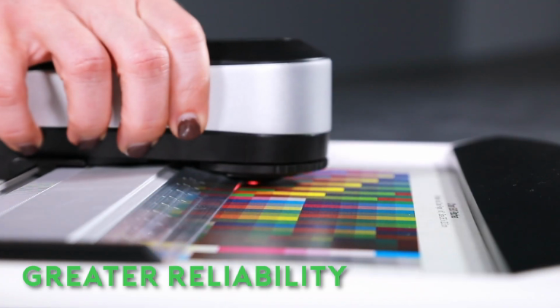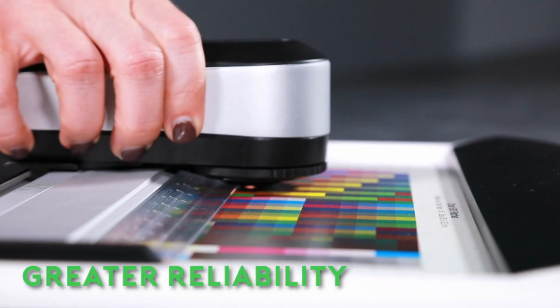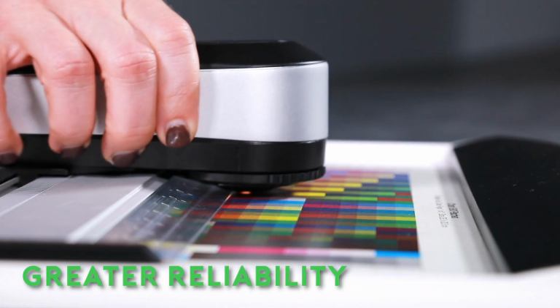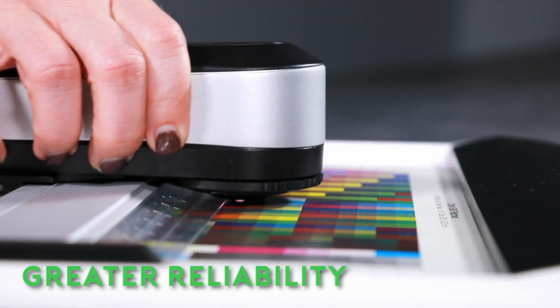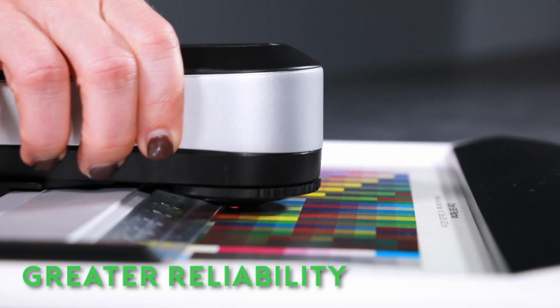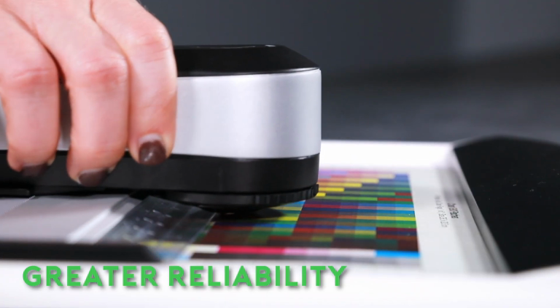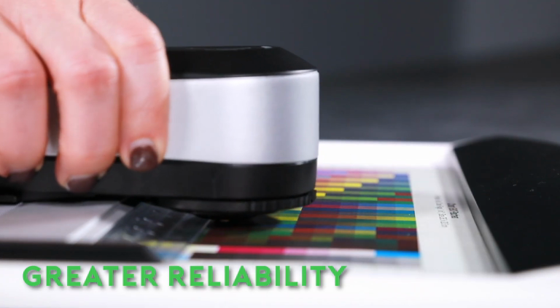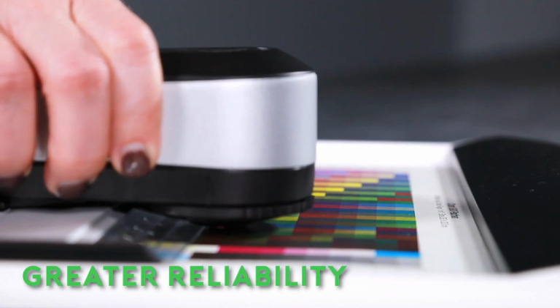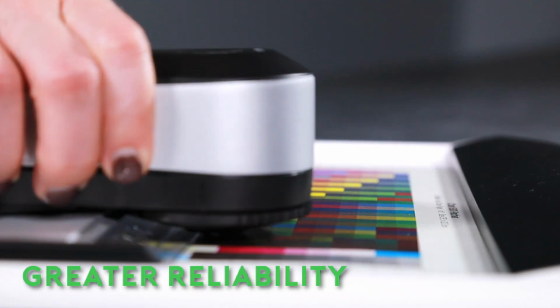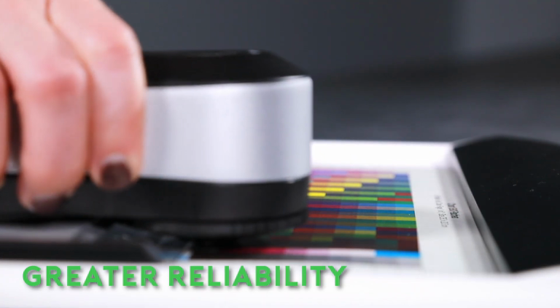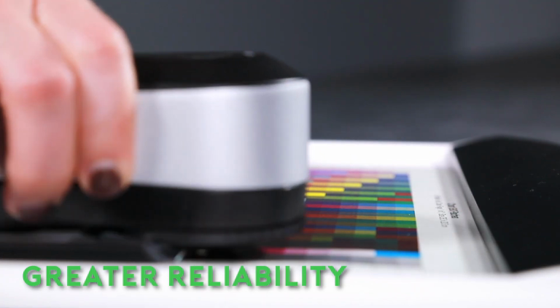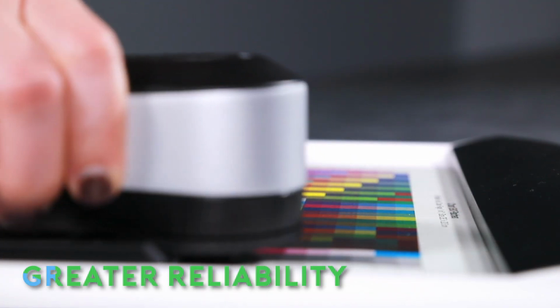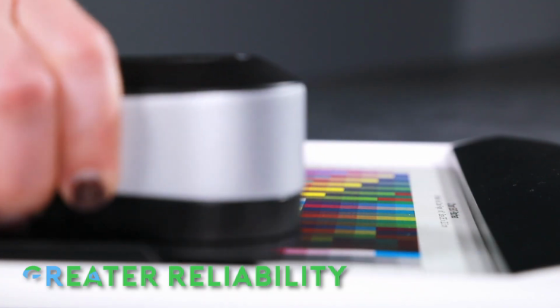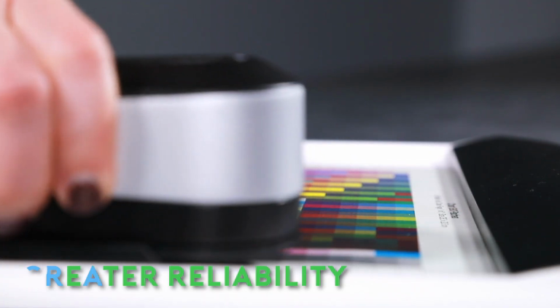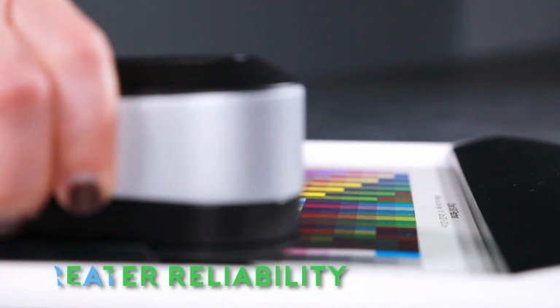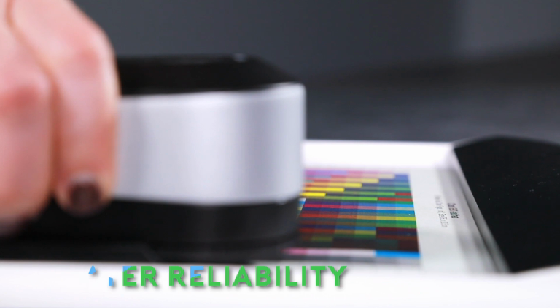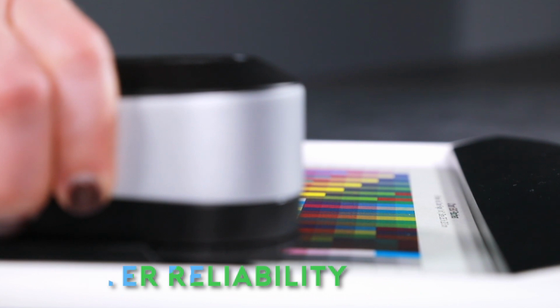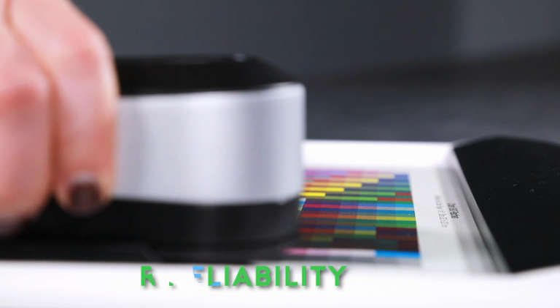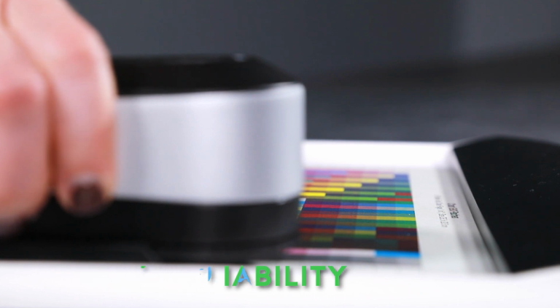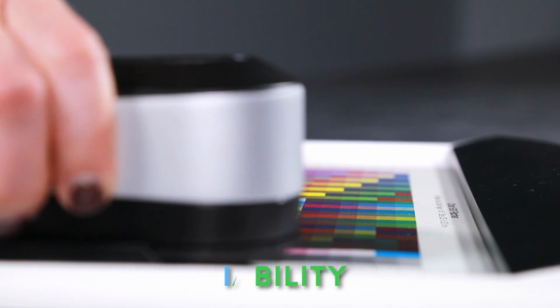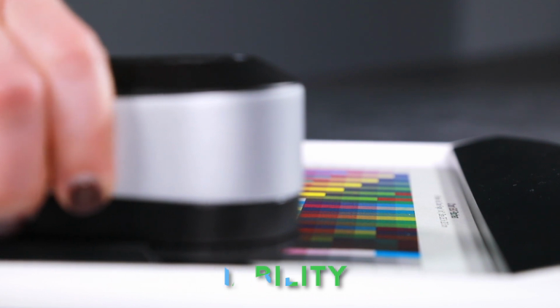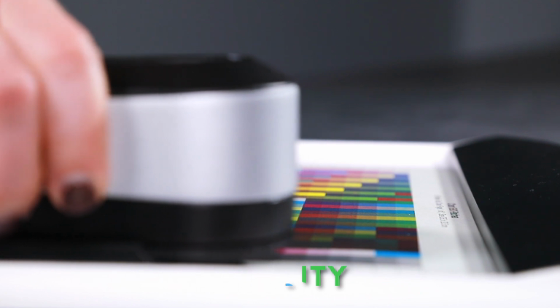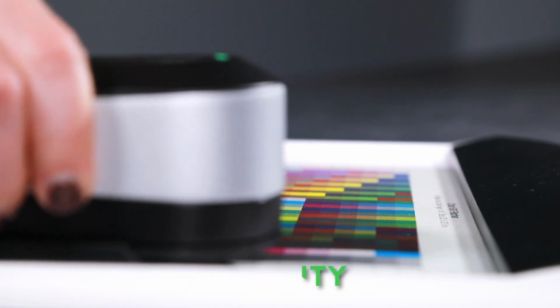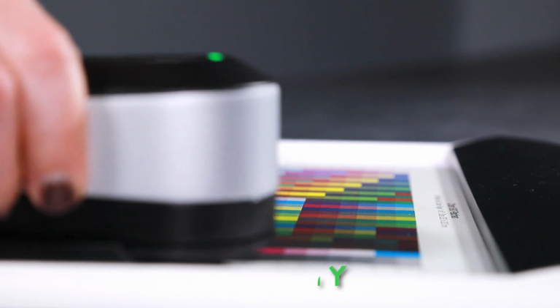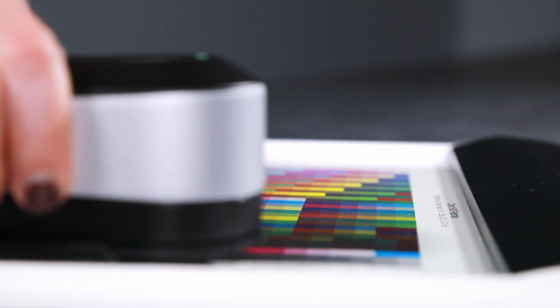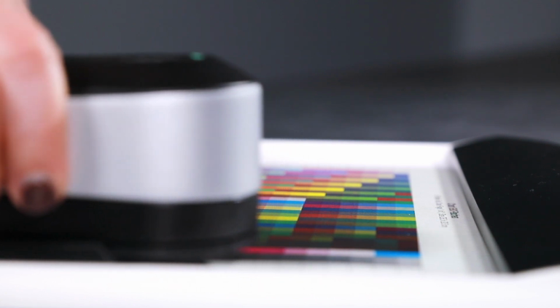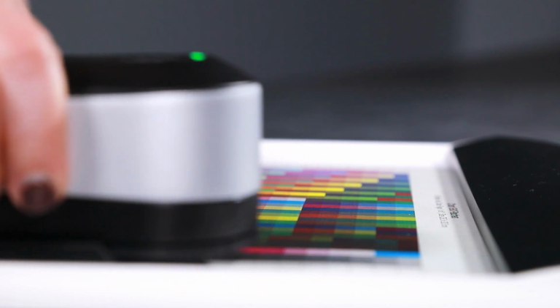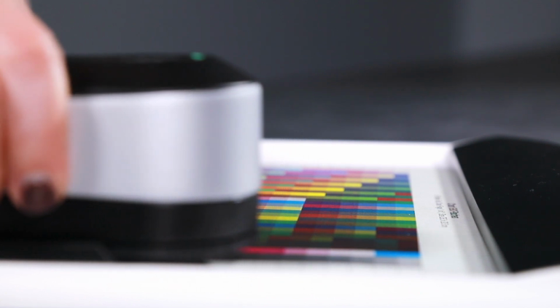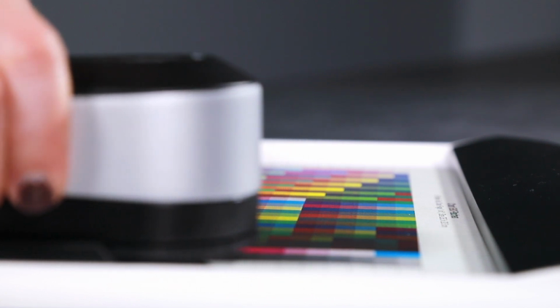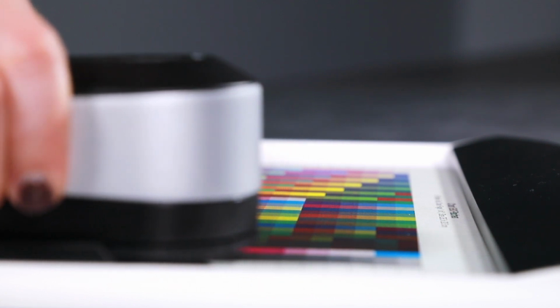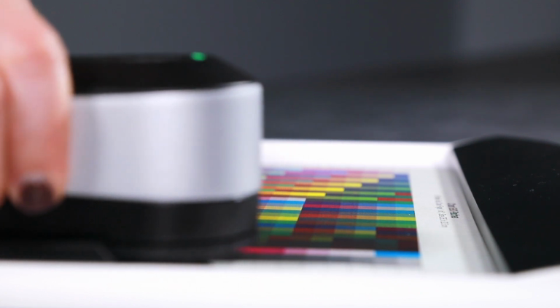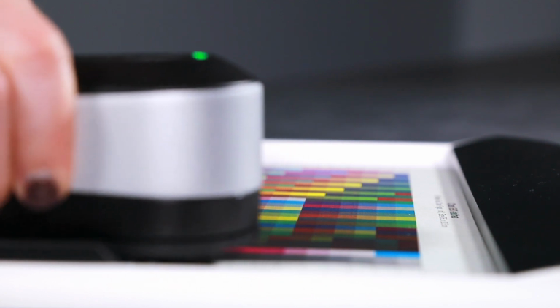The LED light source enables greater reliability, more consistent measurement, and longer life than traditional tungsten bulbs.